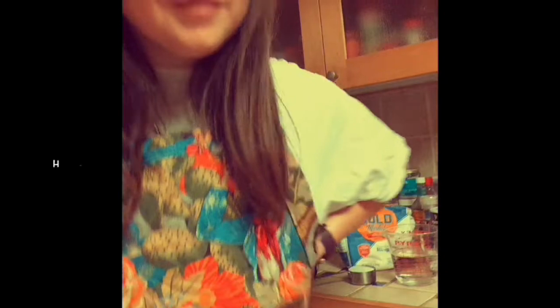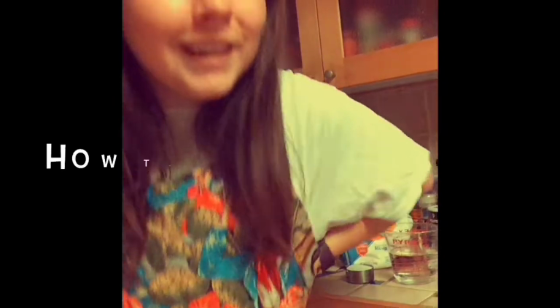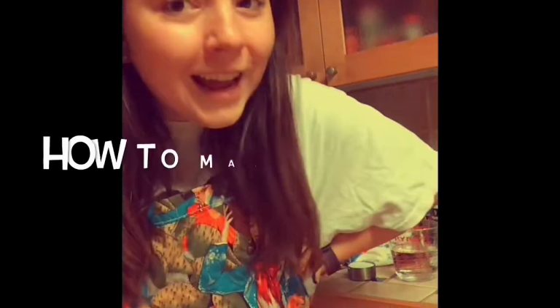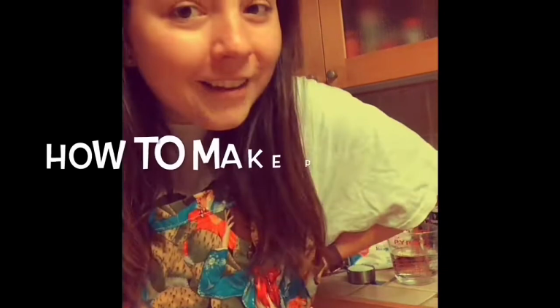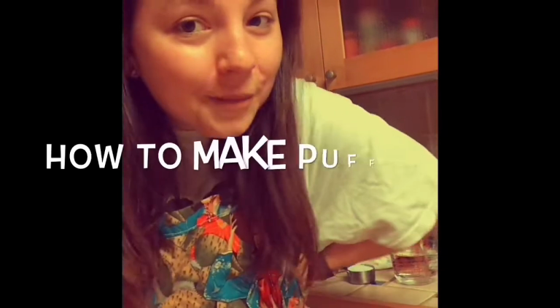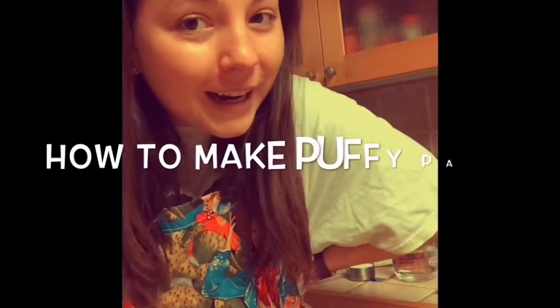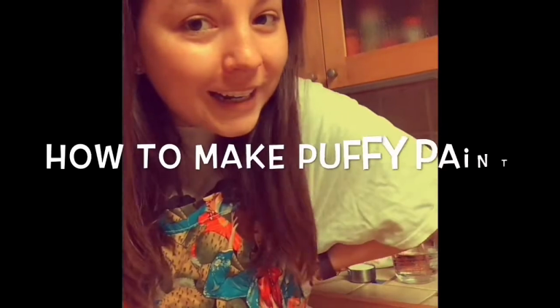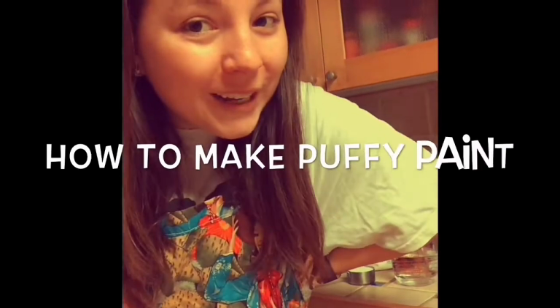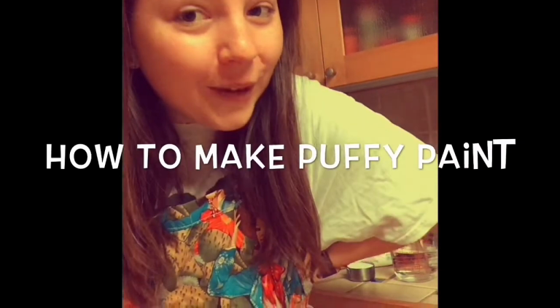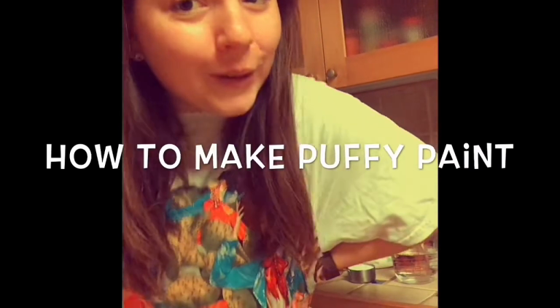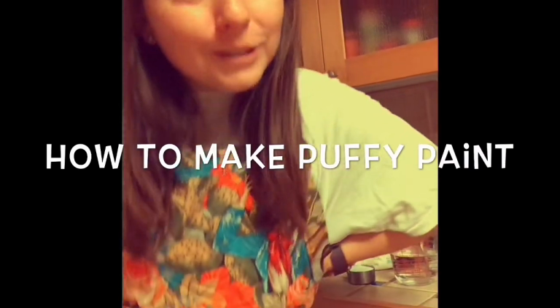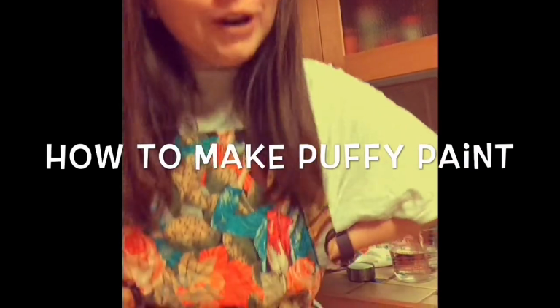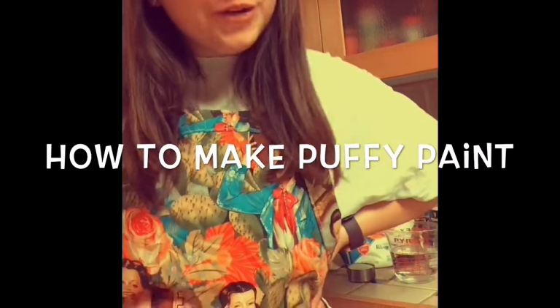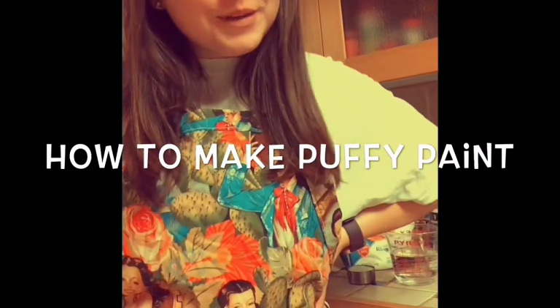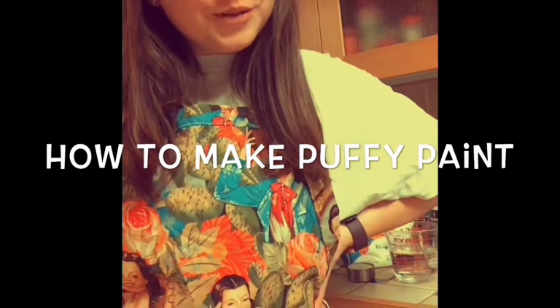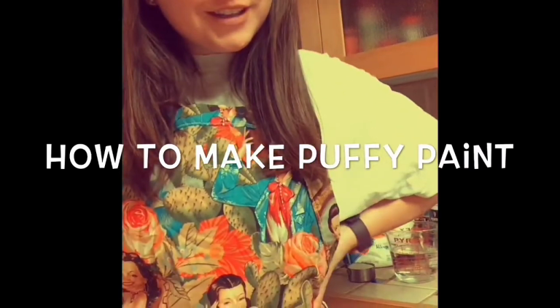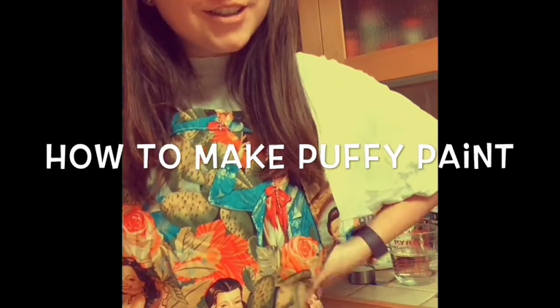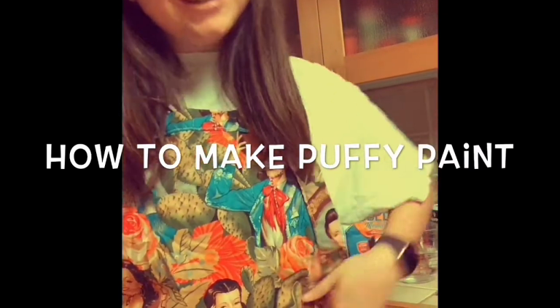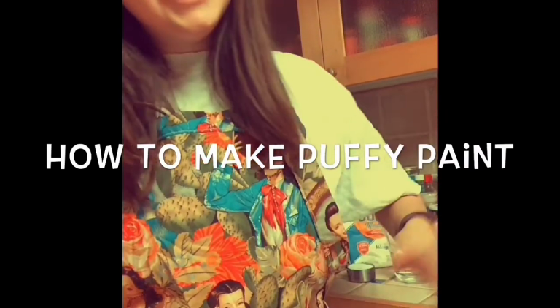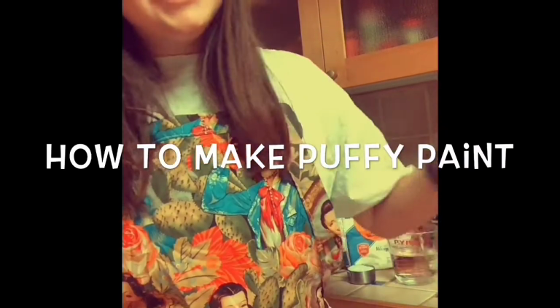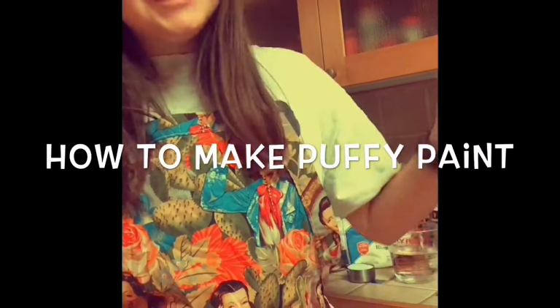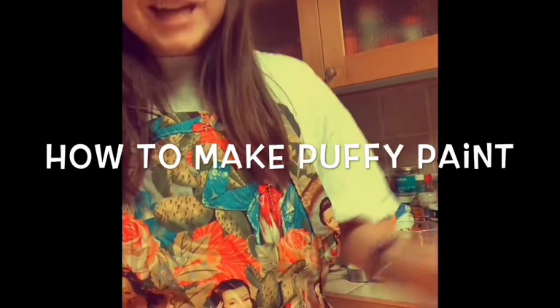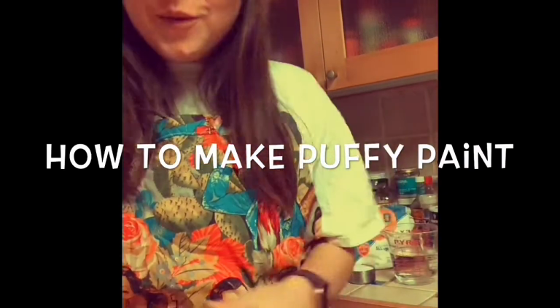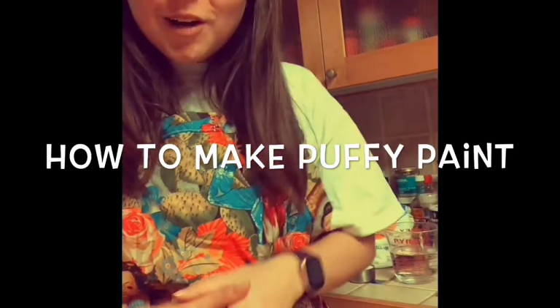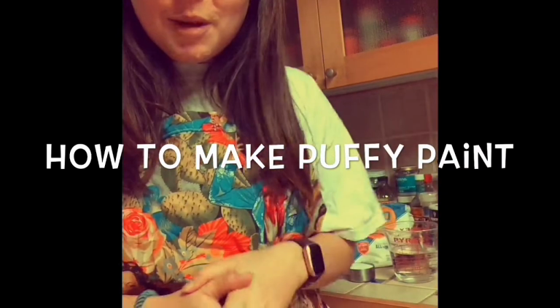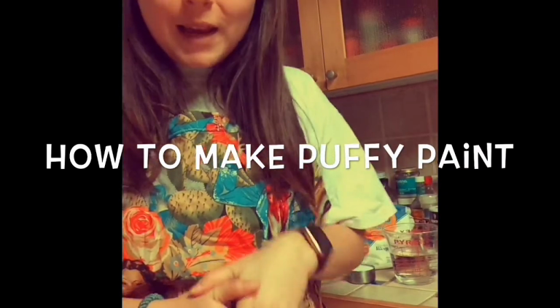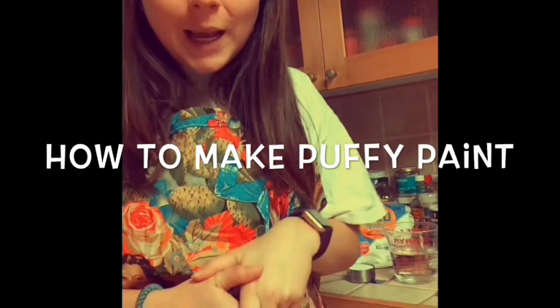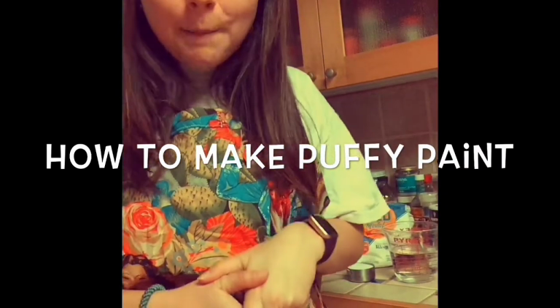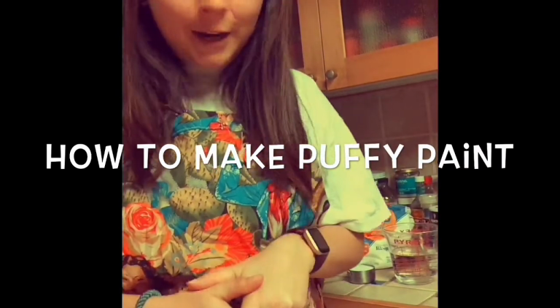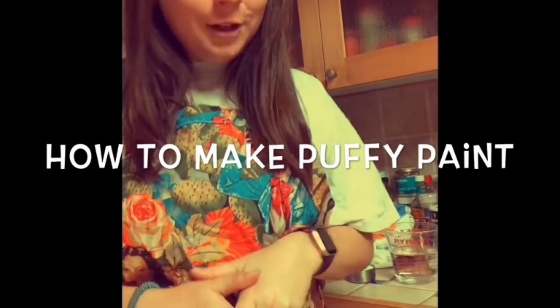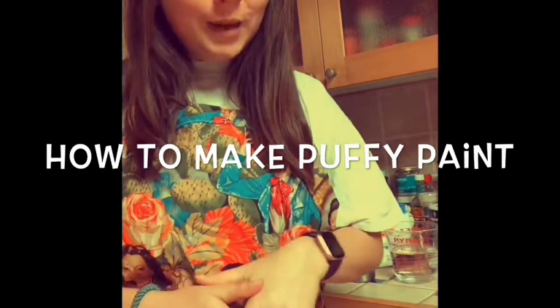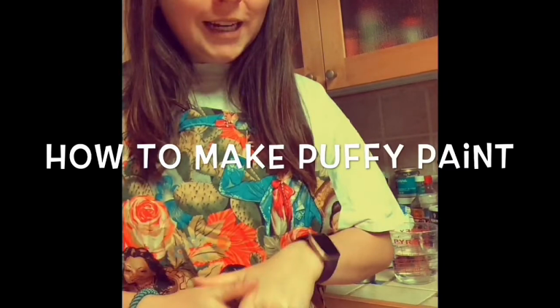Hey everybody! Welcome to Art with Ms. Rosser. Today we're gonna be making puffy paint.